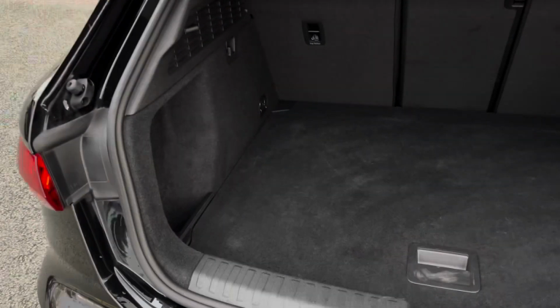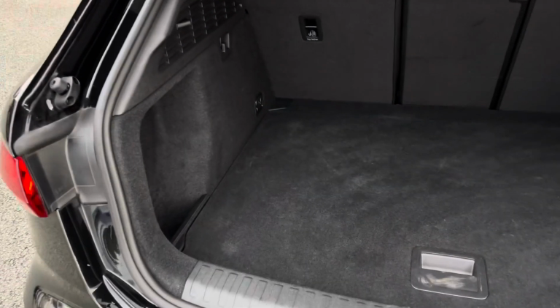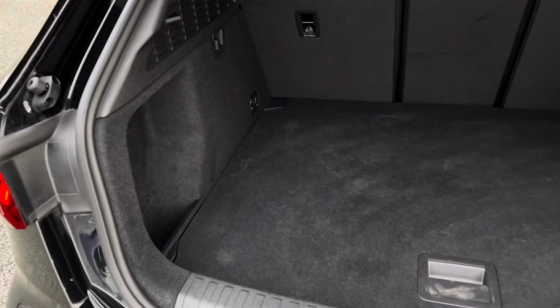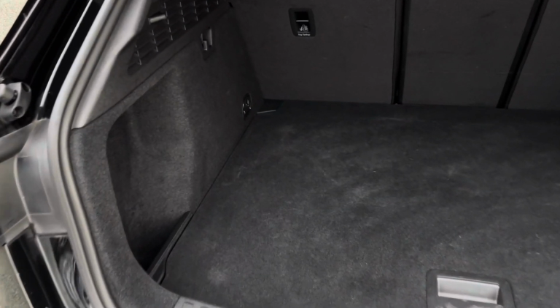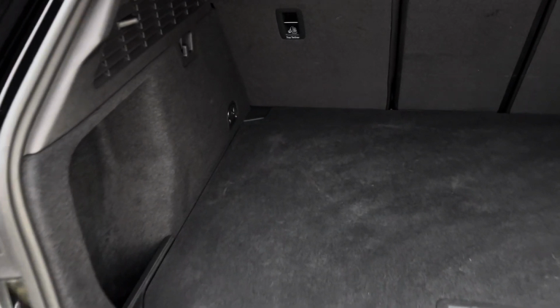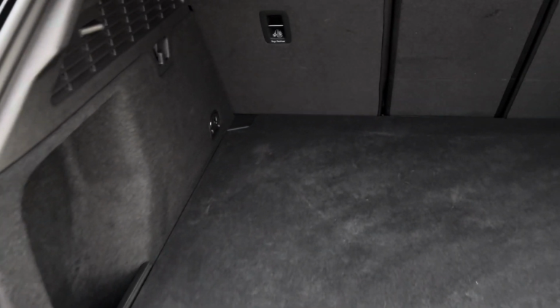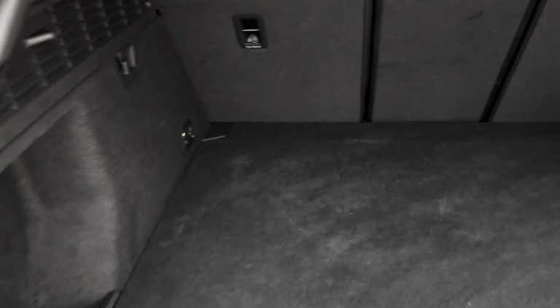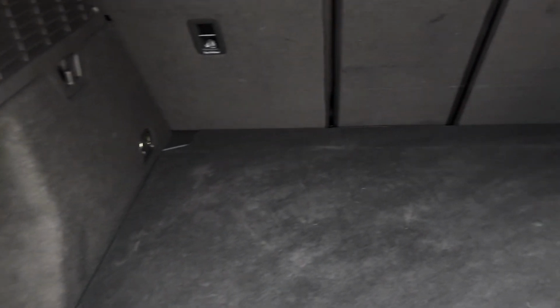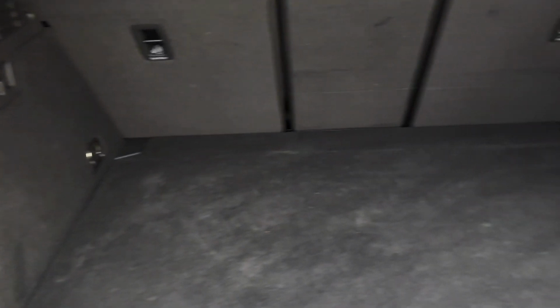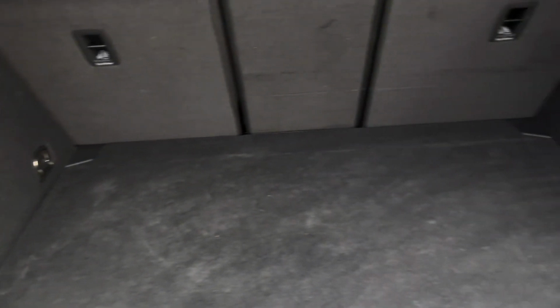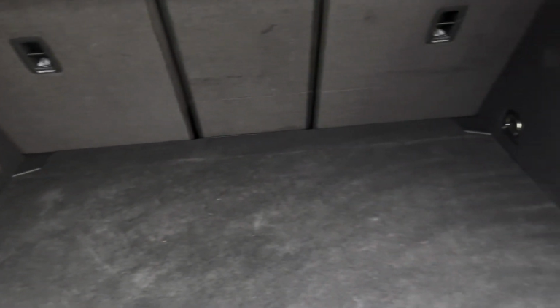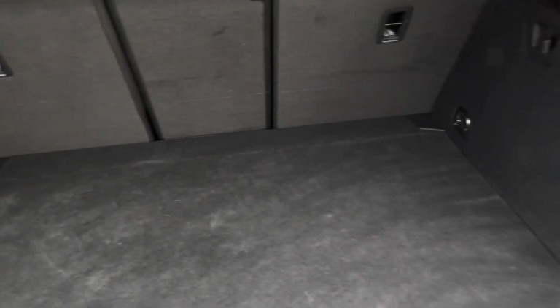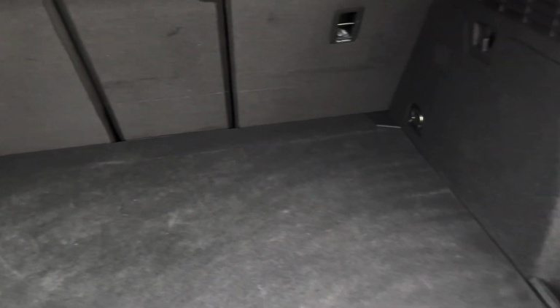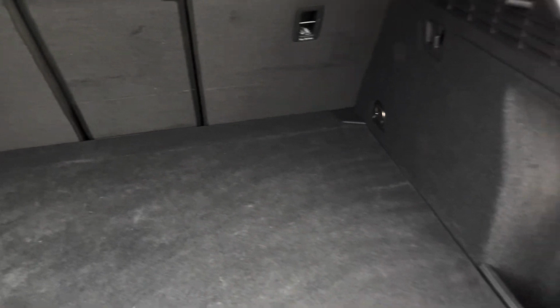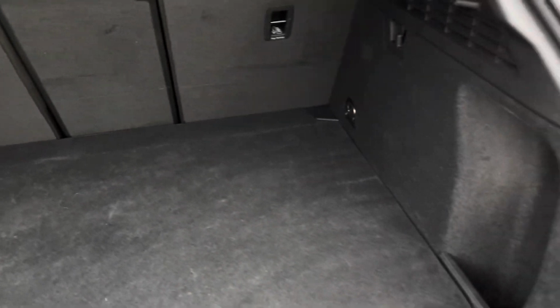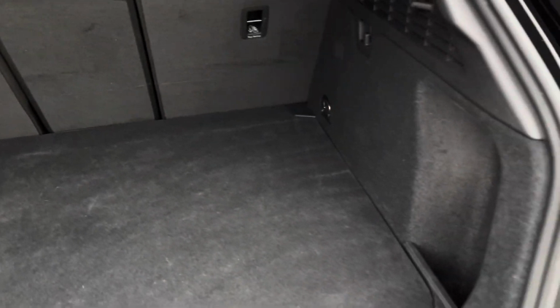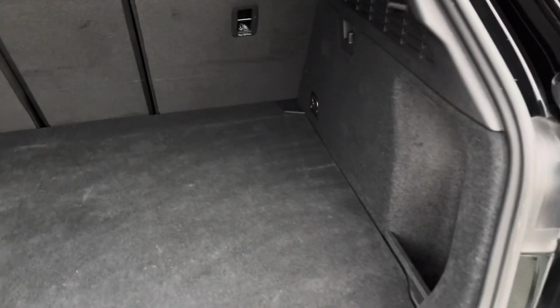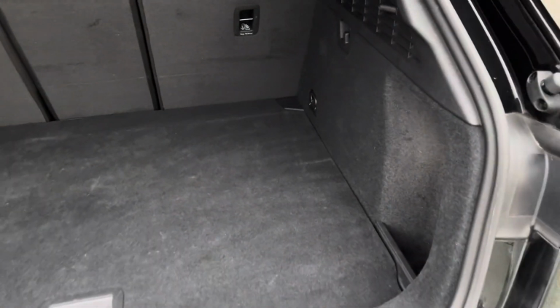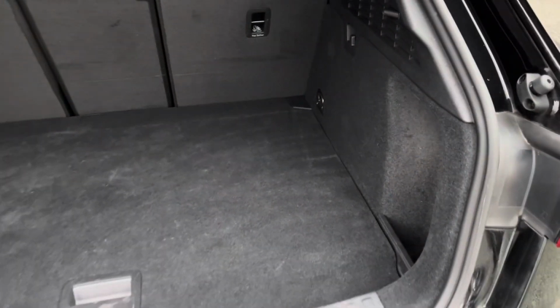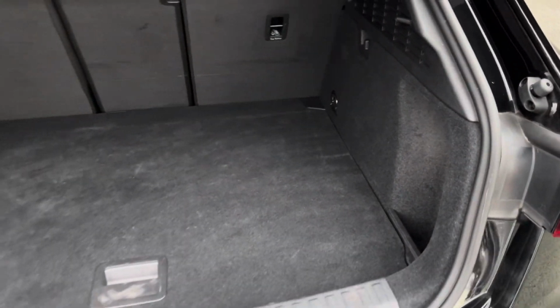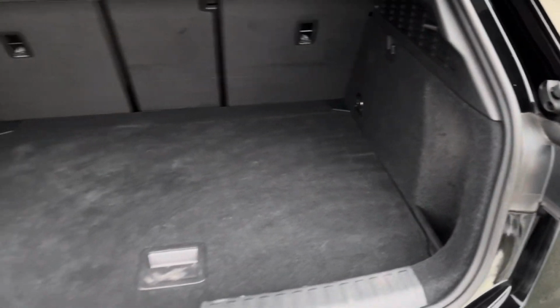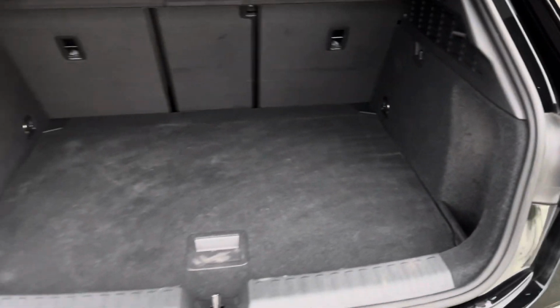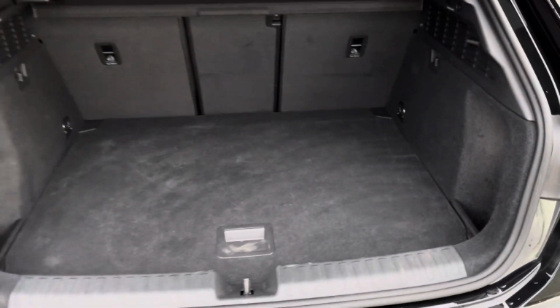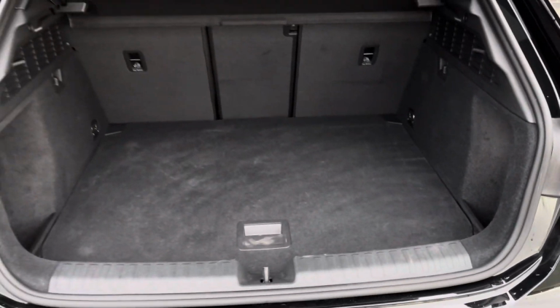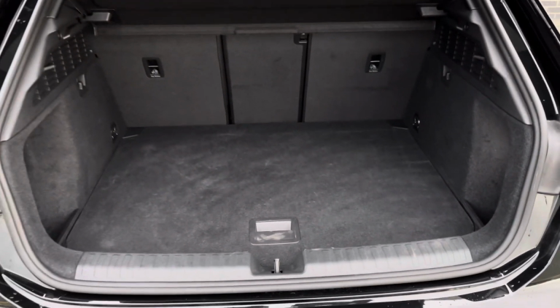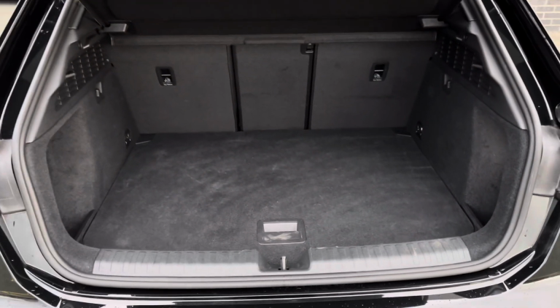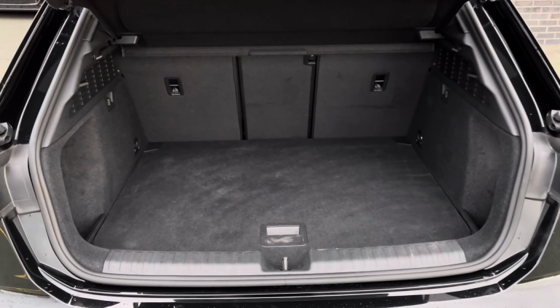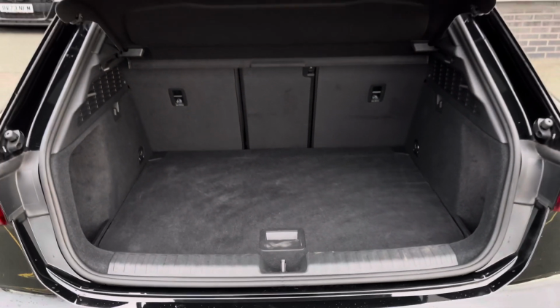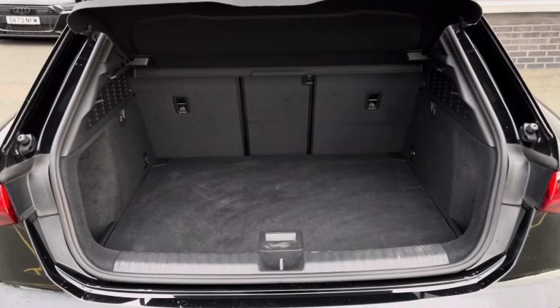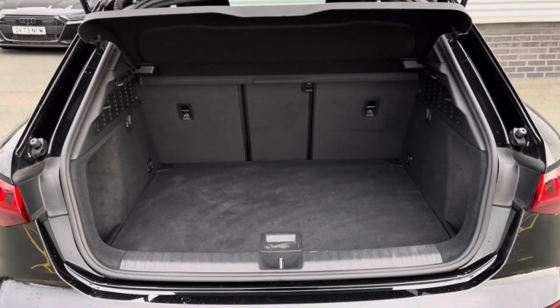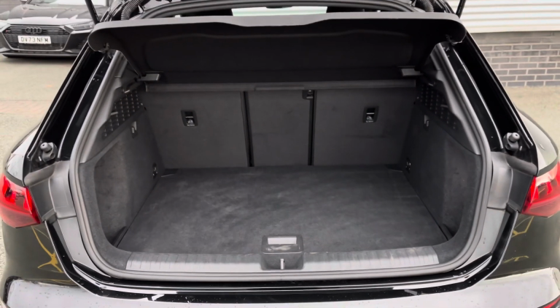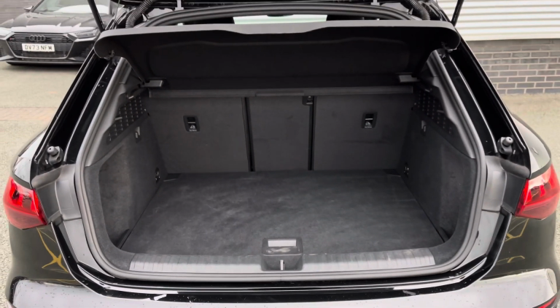The boot greets you with a practical amount of space, ideal for loading items such as a weekly shop or even a pram, with the option of lowering the boot floor for taller items.